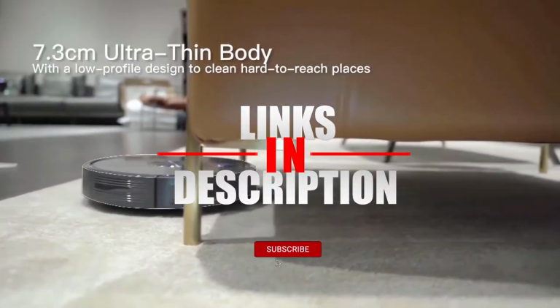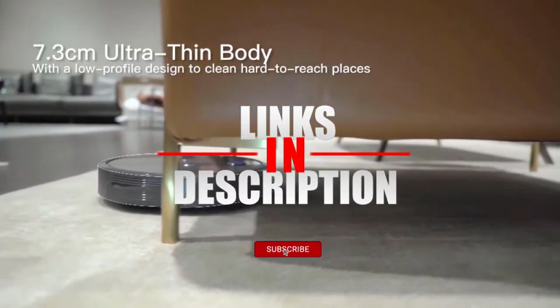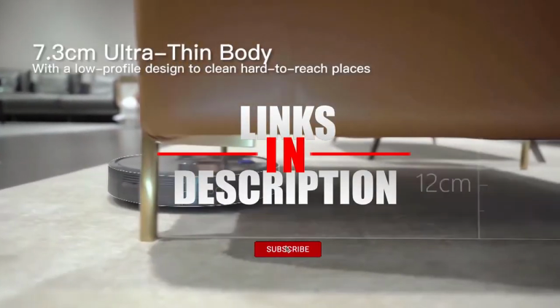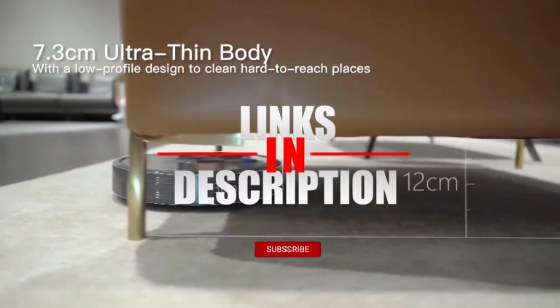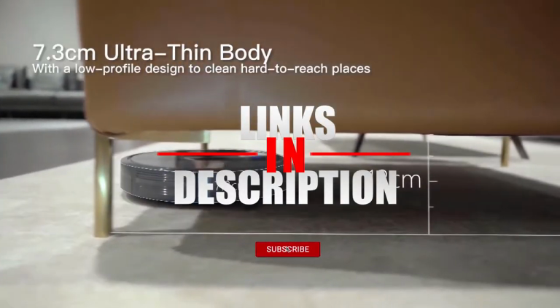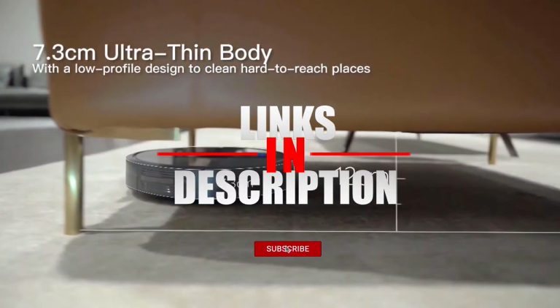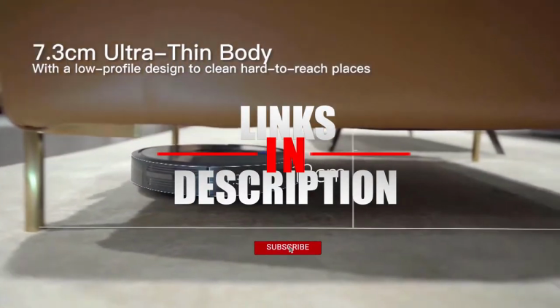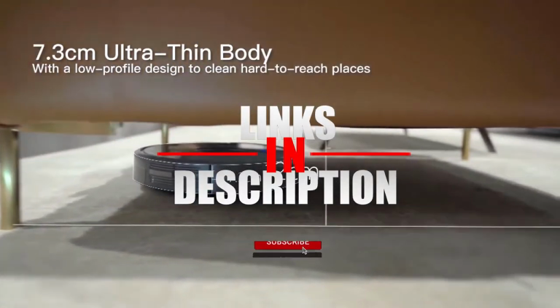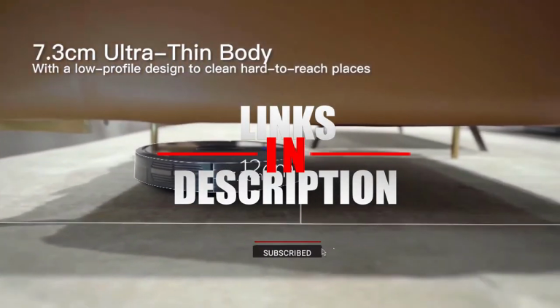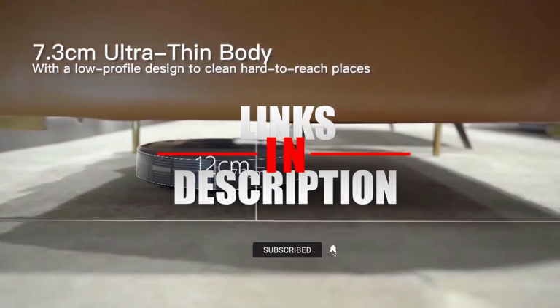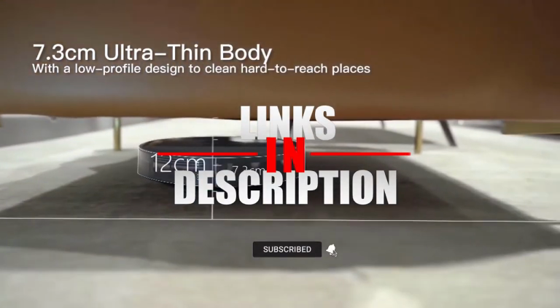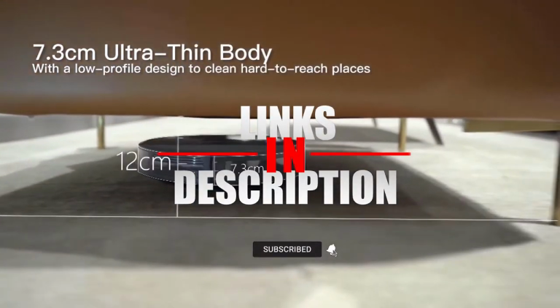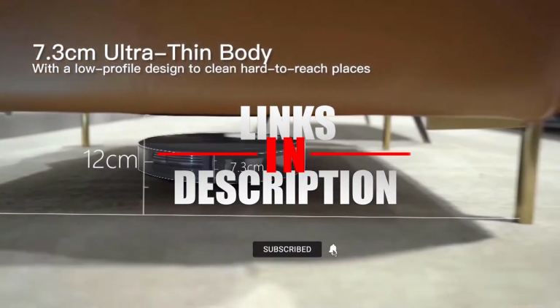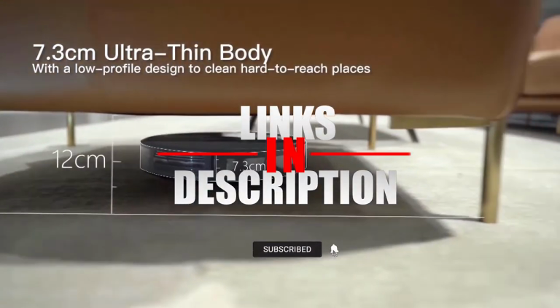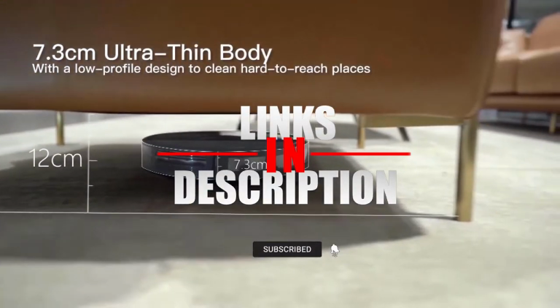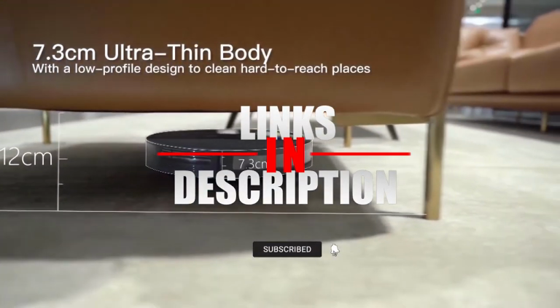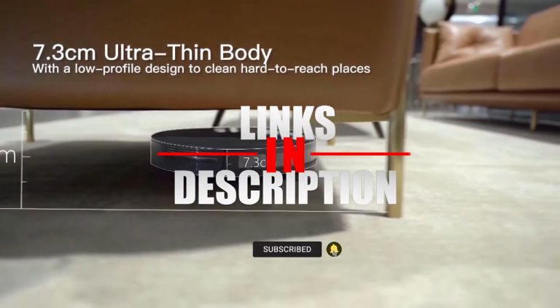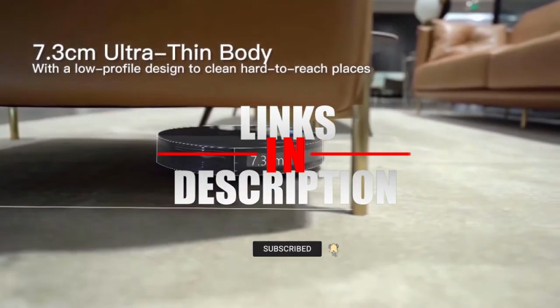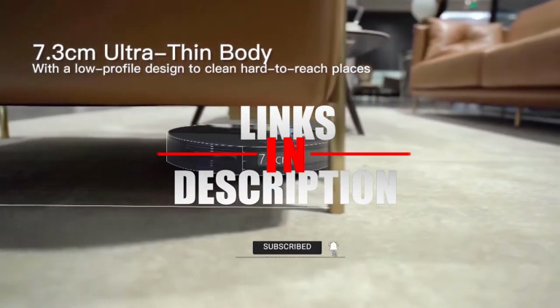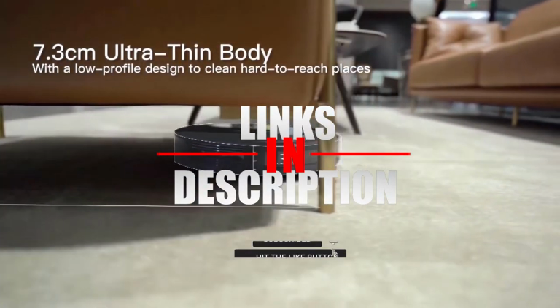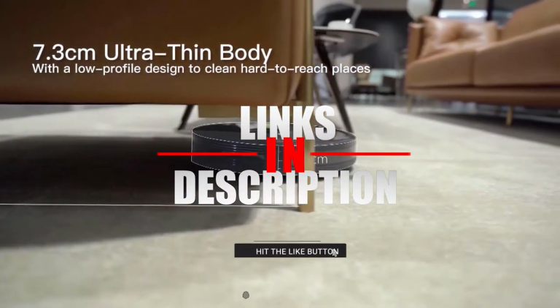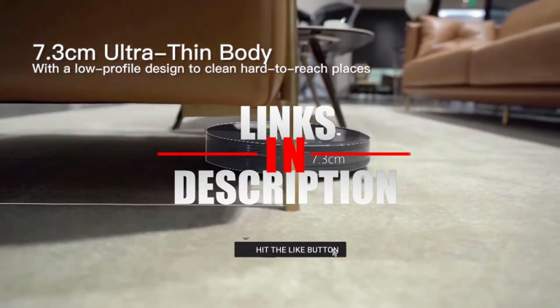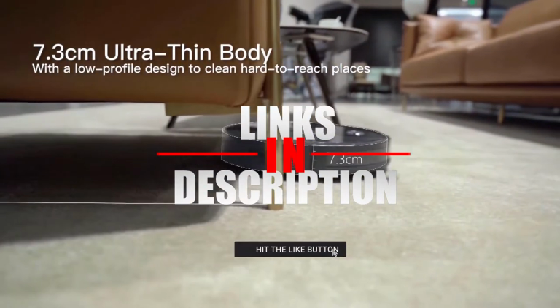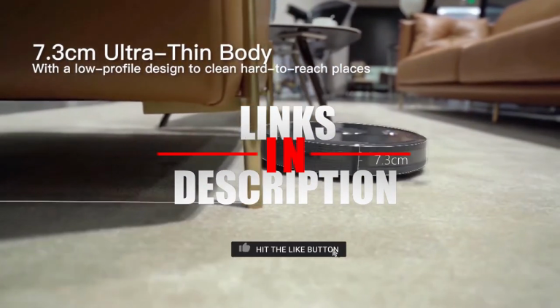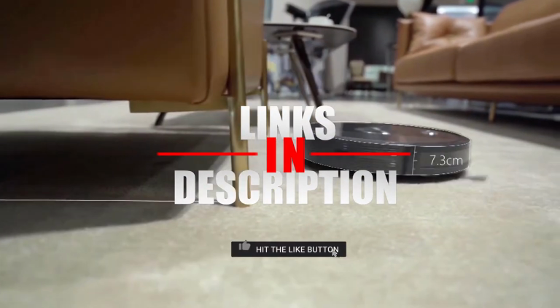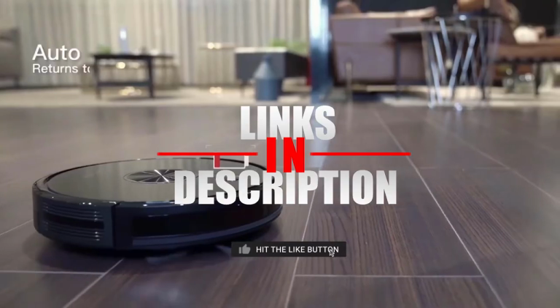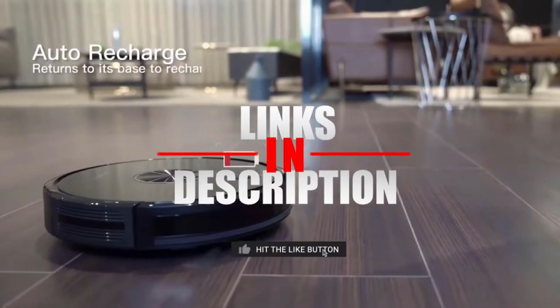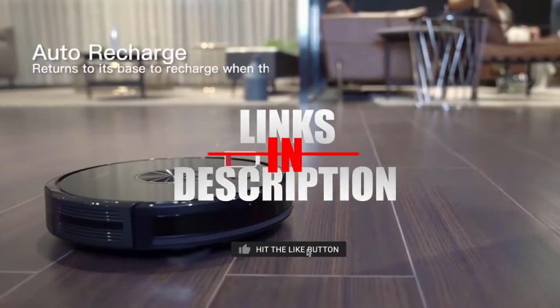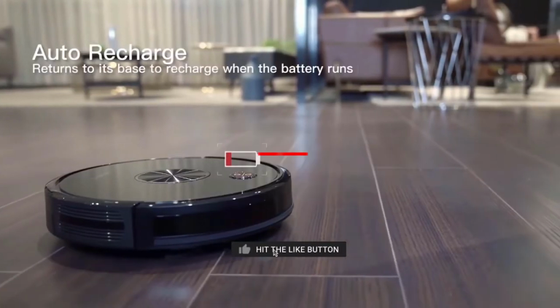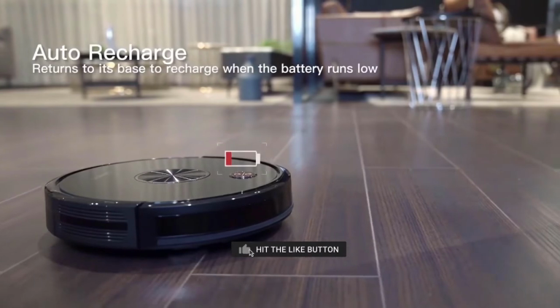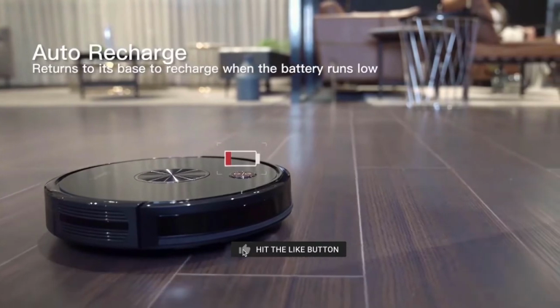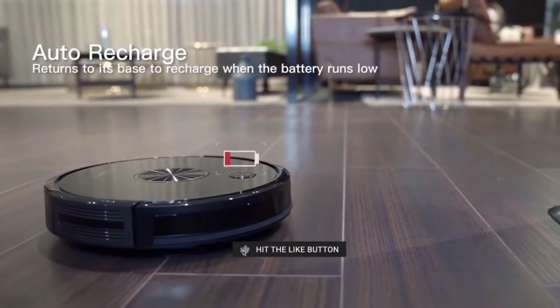If this is your first time checking out the channel's content, subscribe and hit the bell icon to receive notifications of the latest videos.